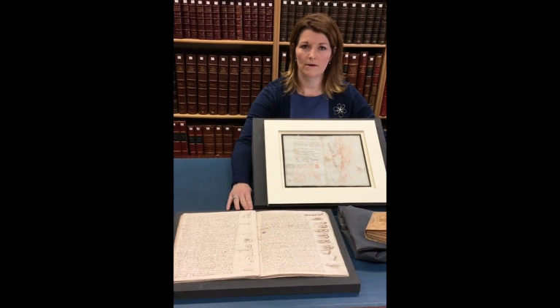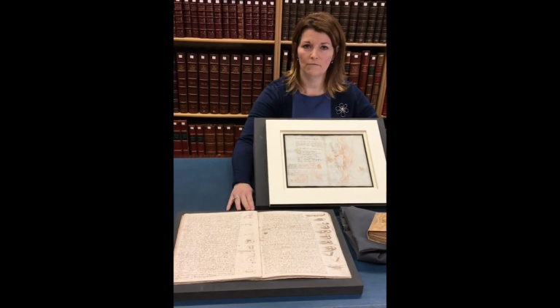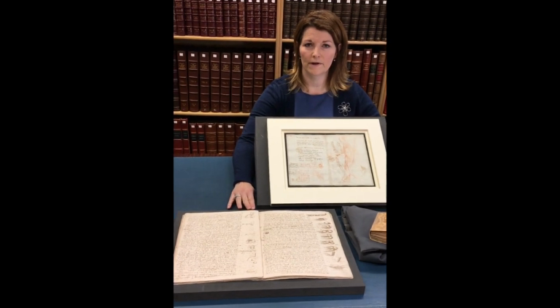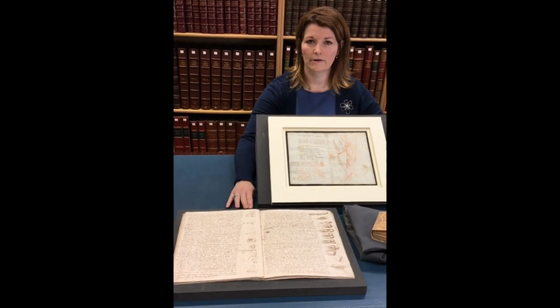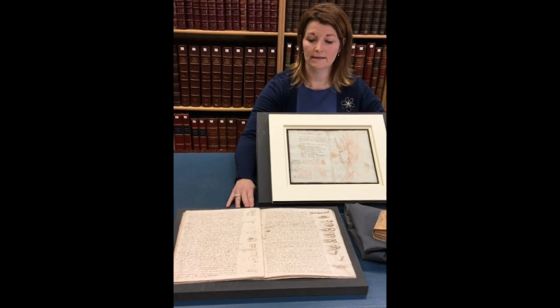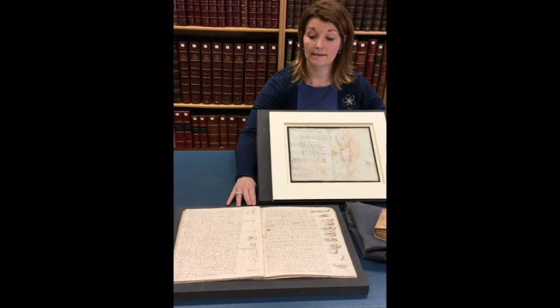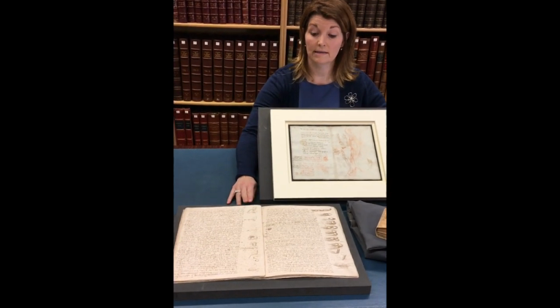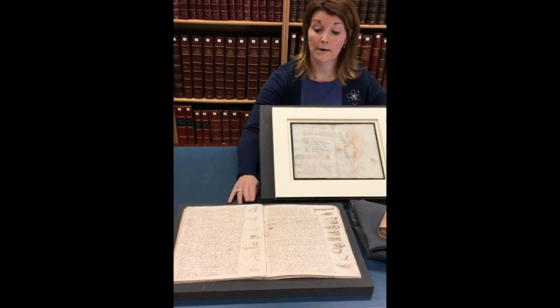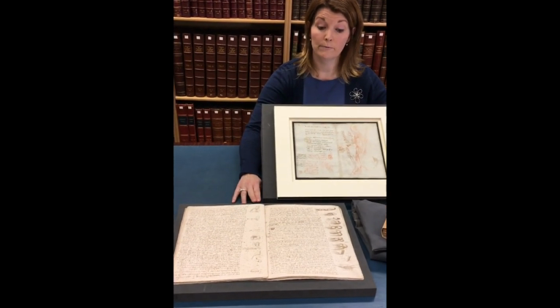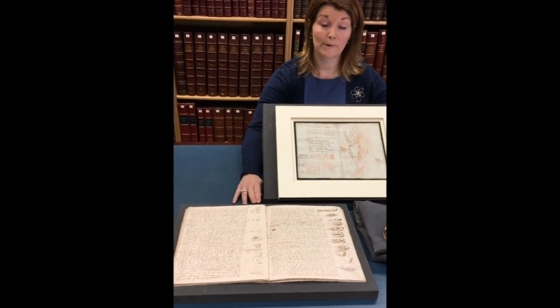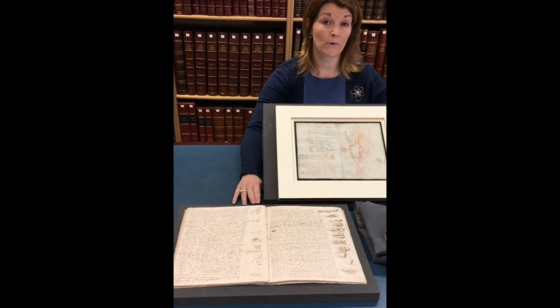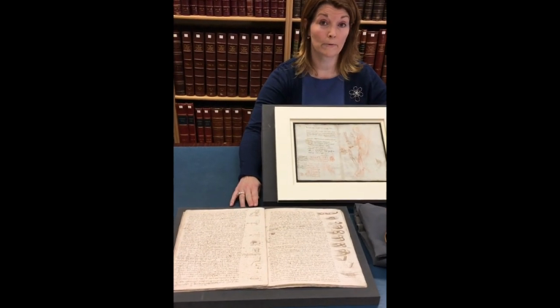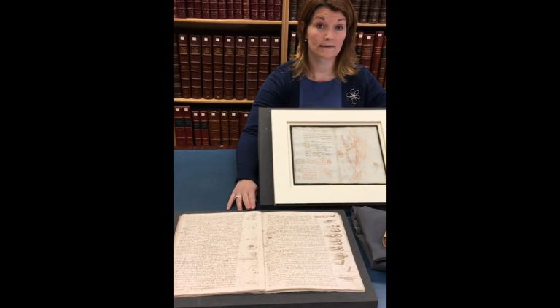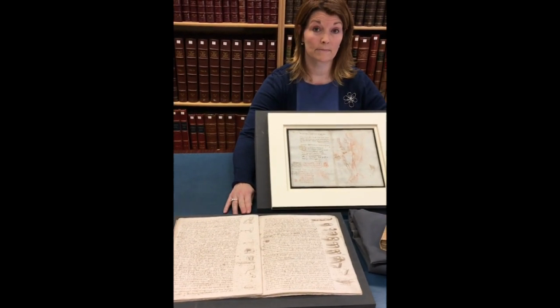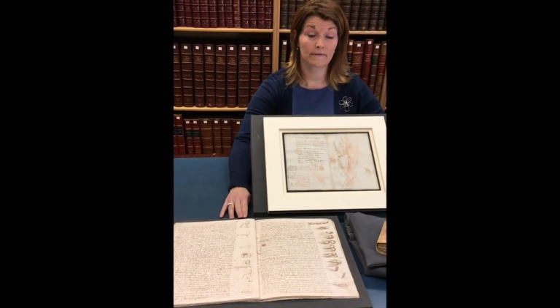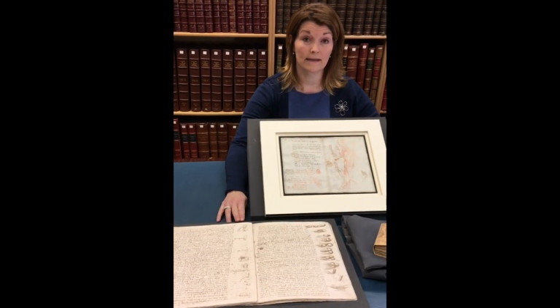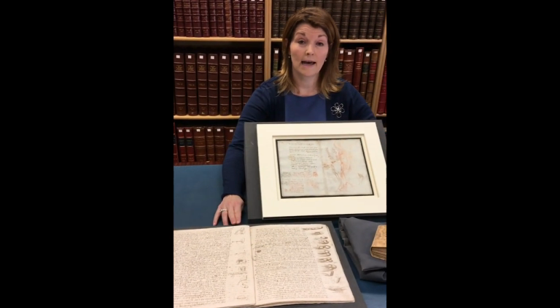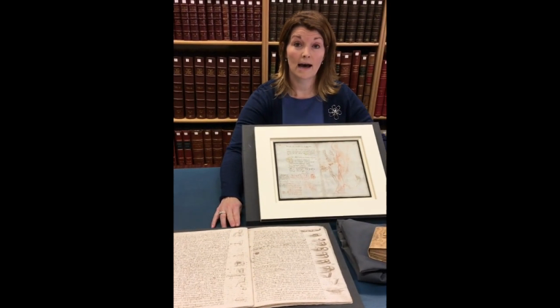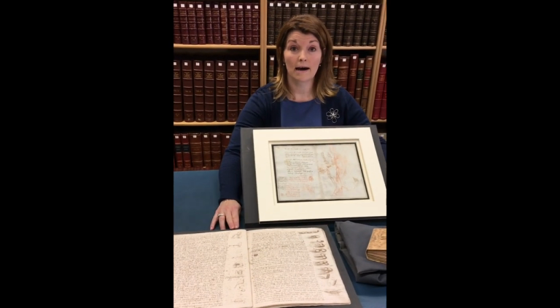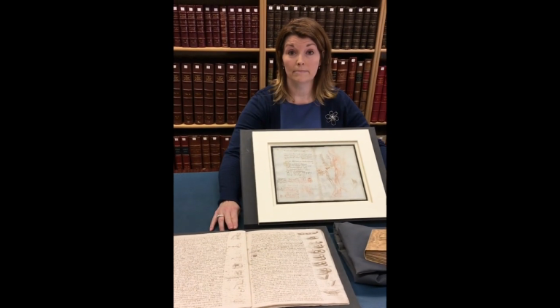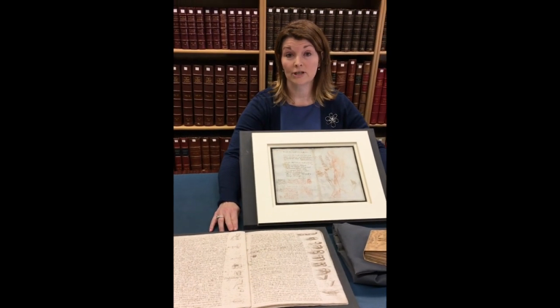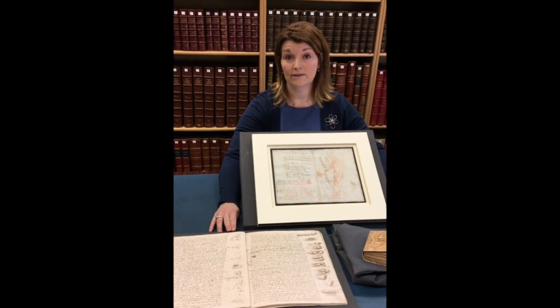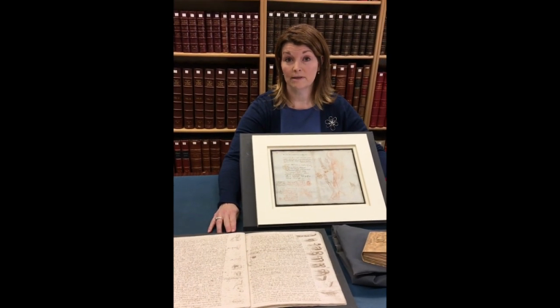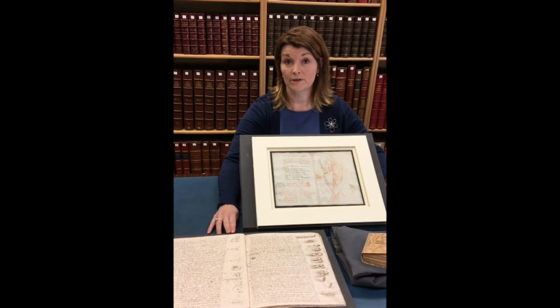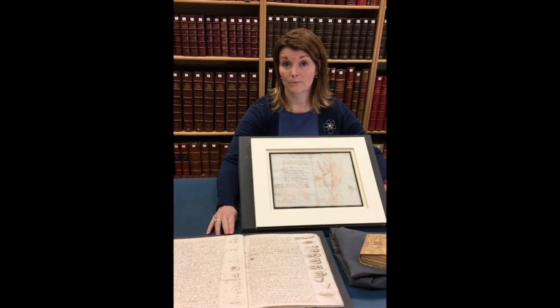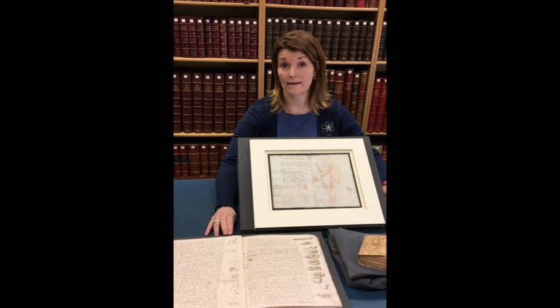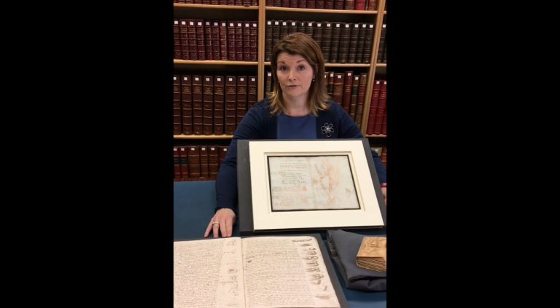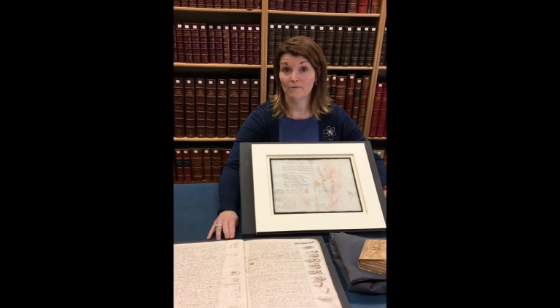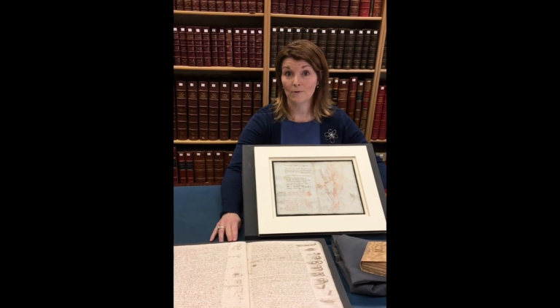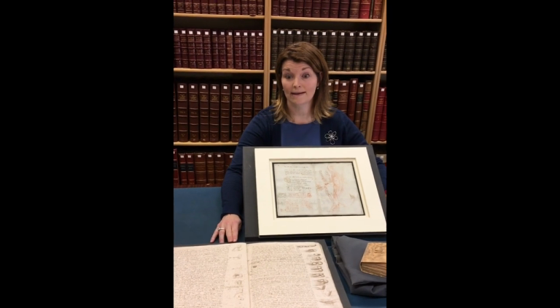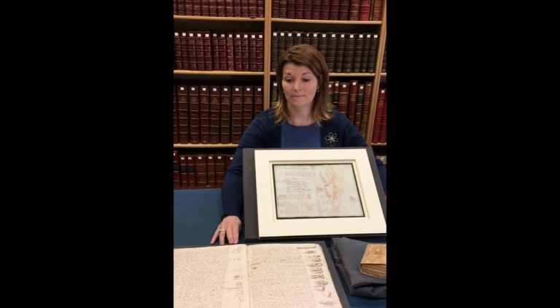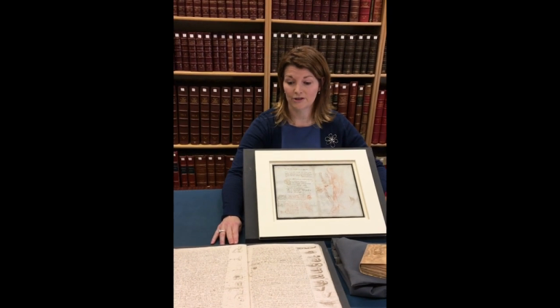This is a facsimile copy of the Codex Leicester and we will be borrowing some of the sheets from the original manuscript for the exhibition.